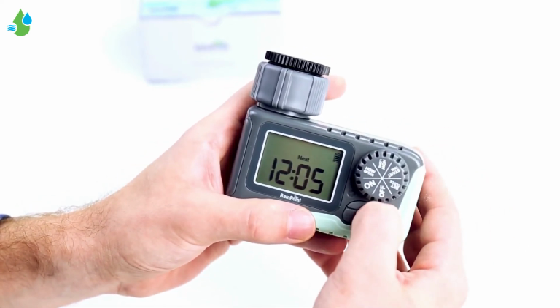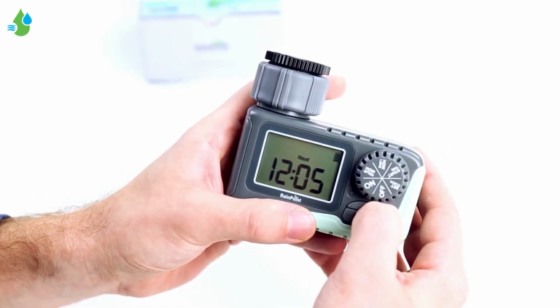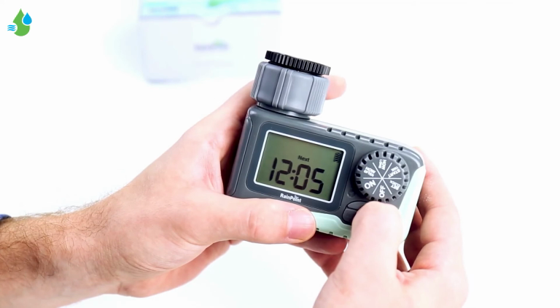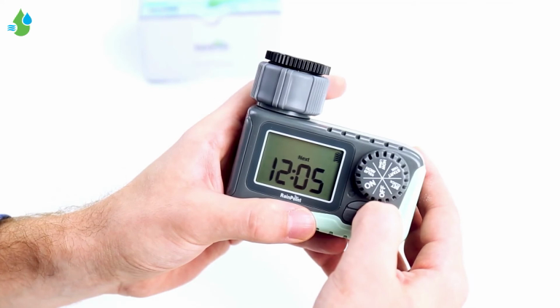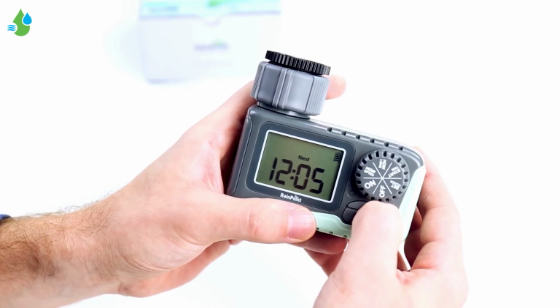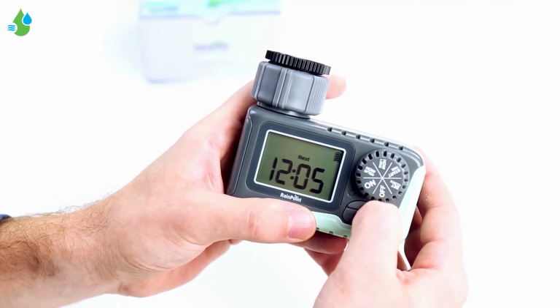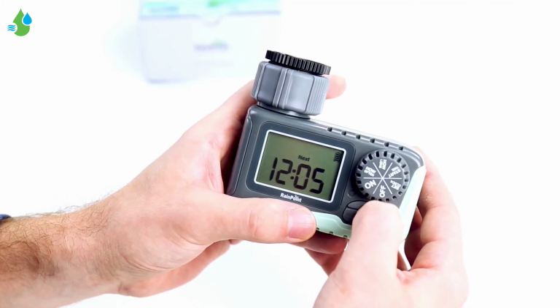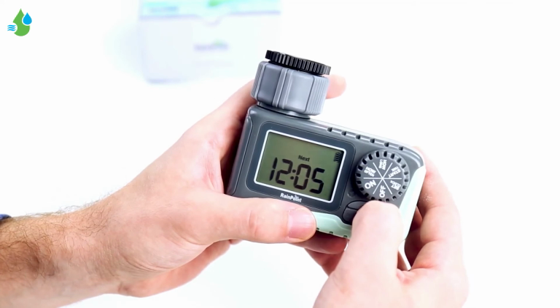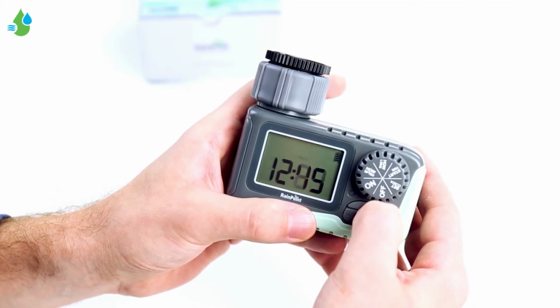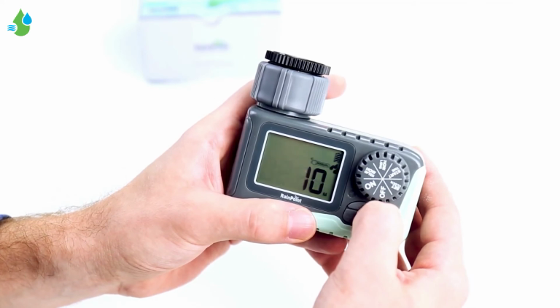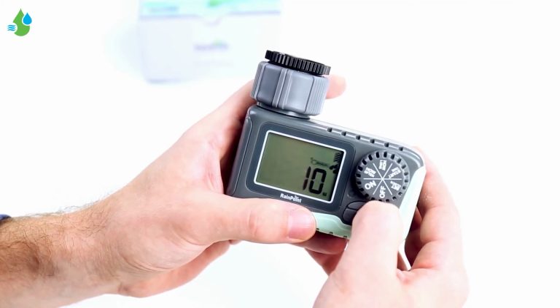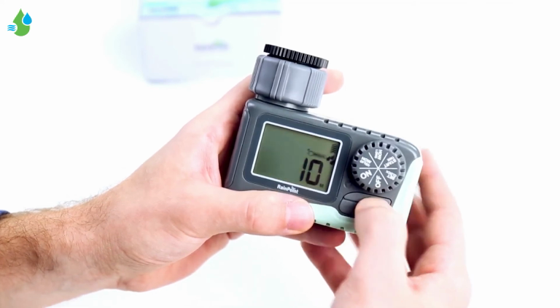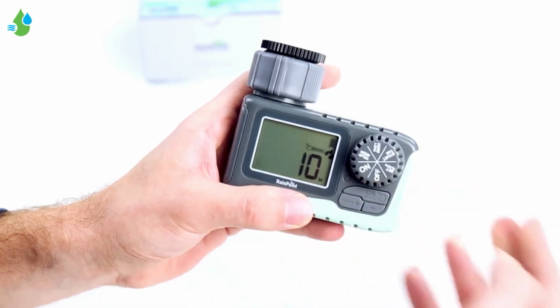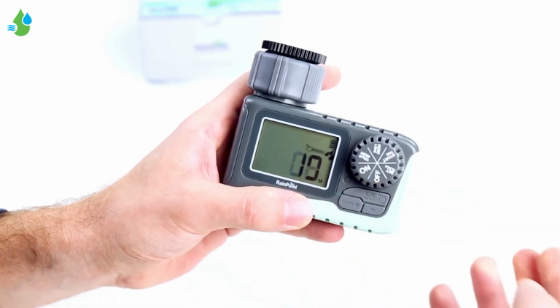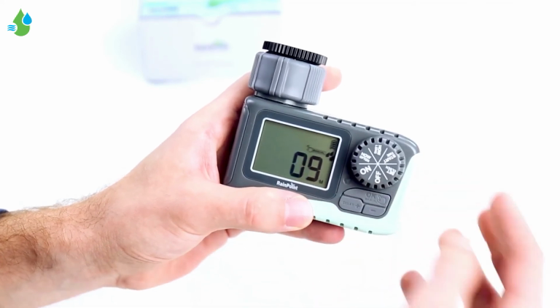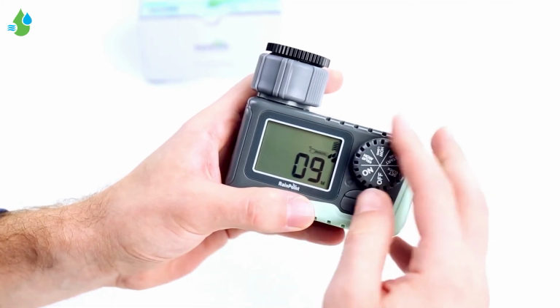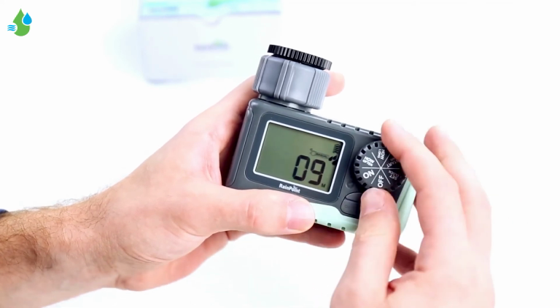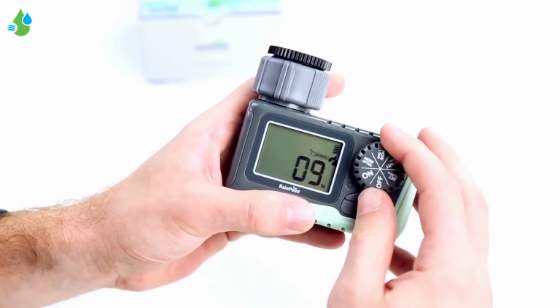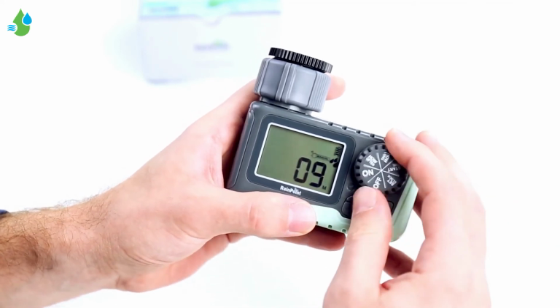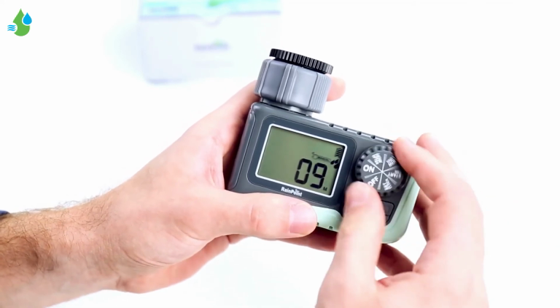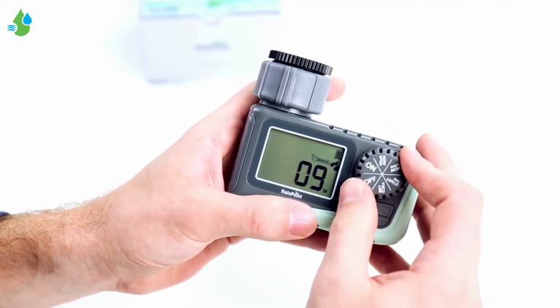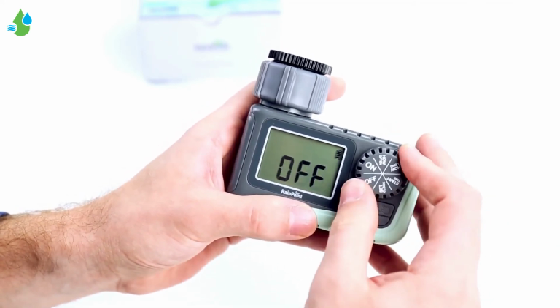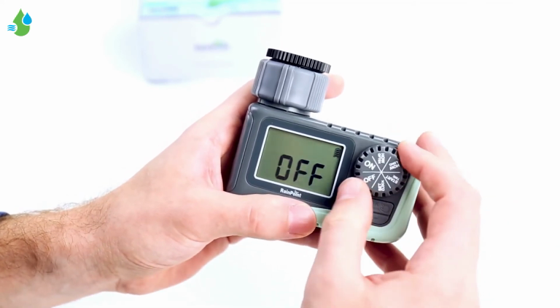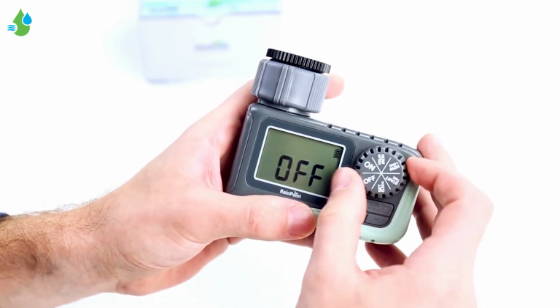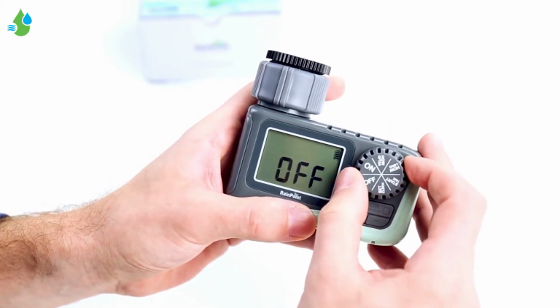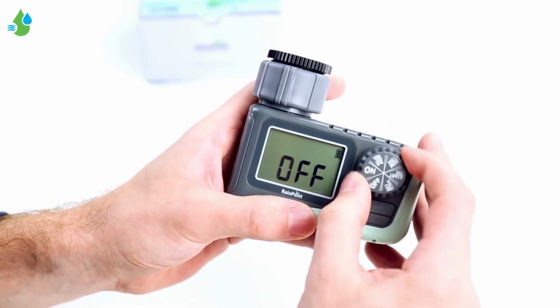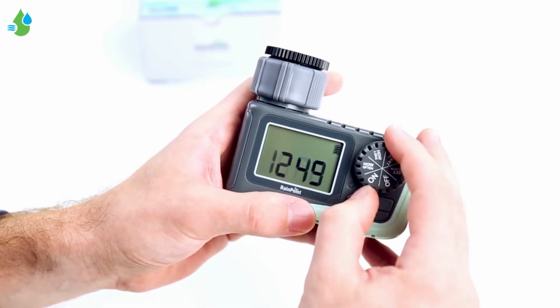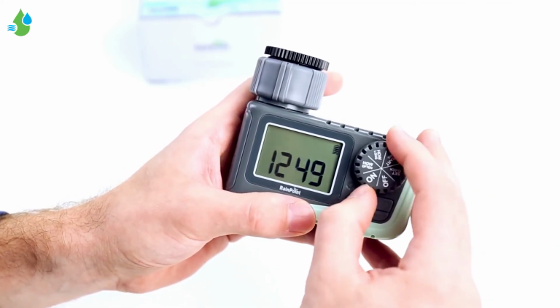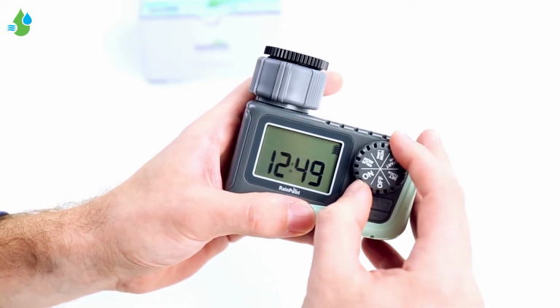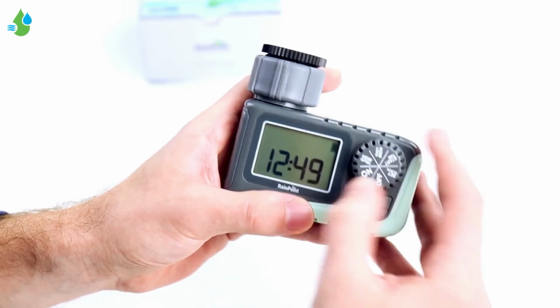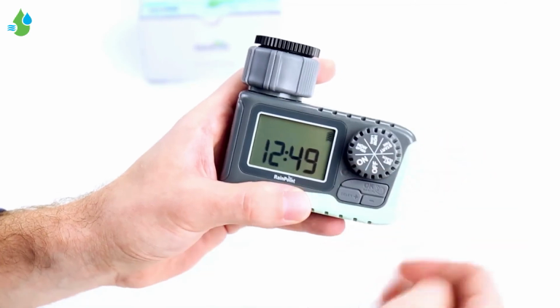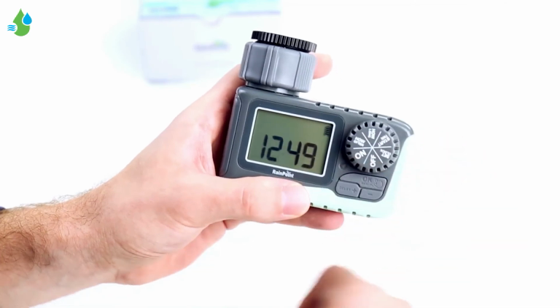Or, if the manual mode is on, all you have to do is turn the dial and it's off as well.